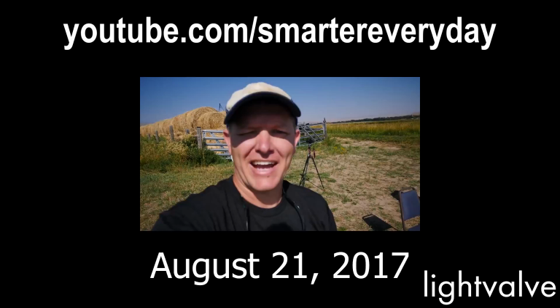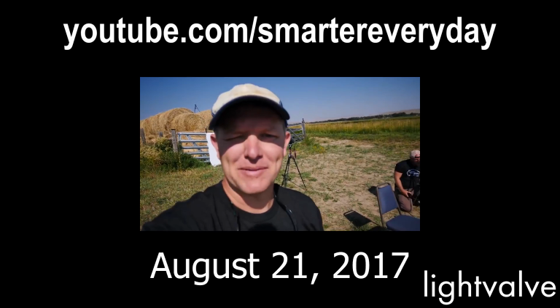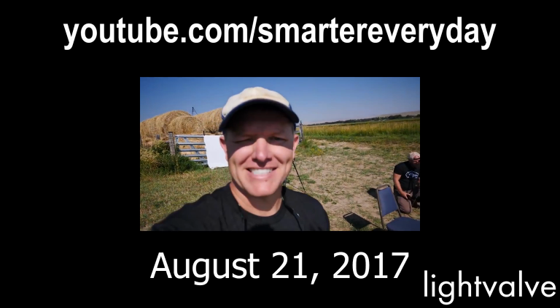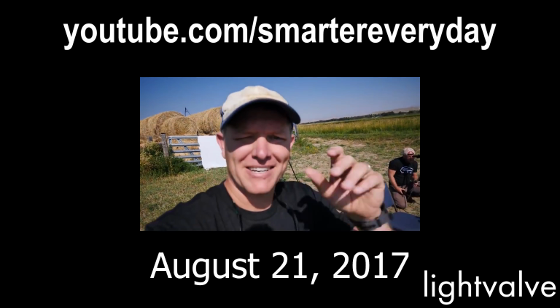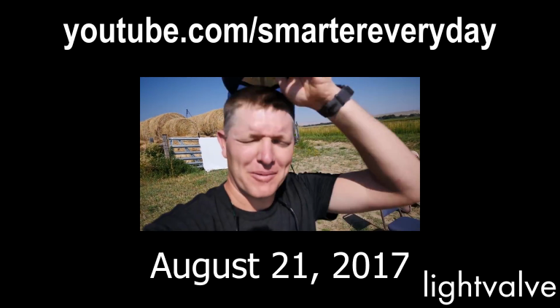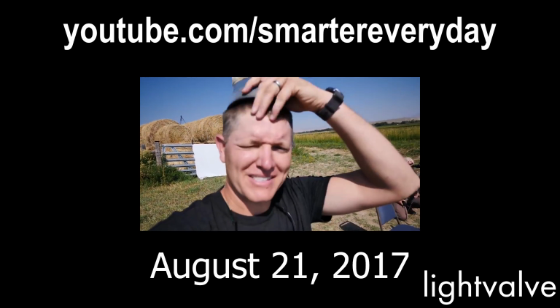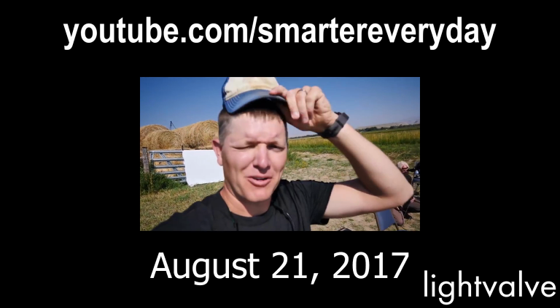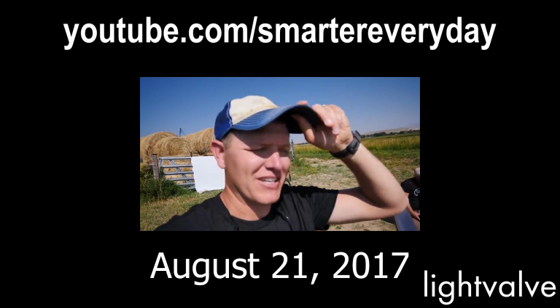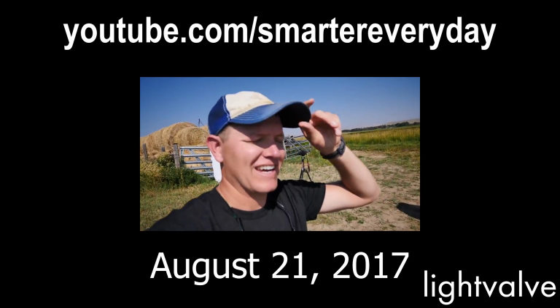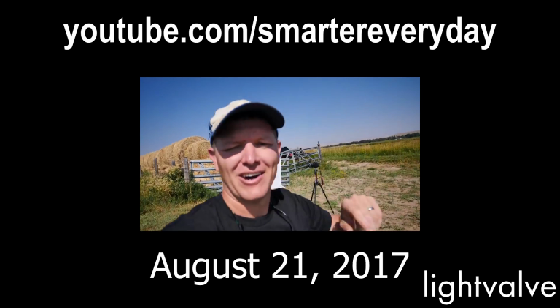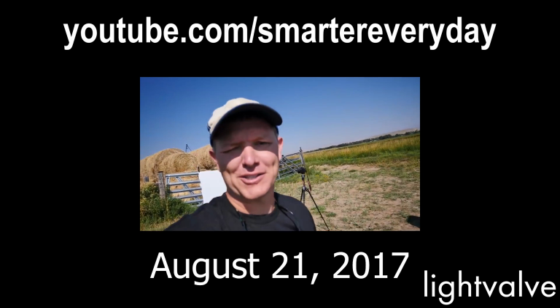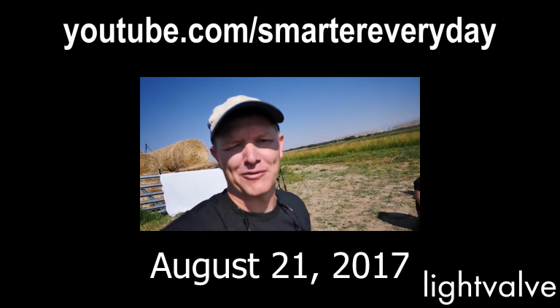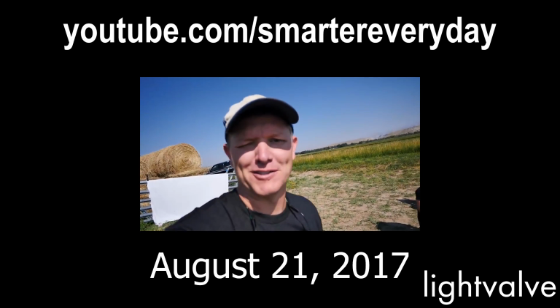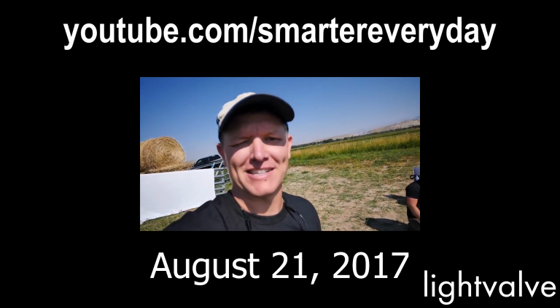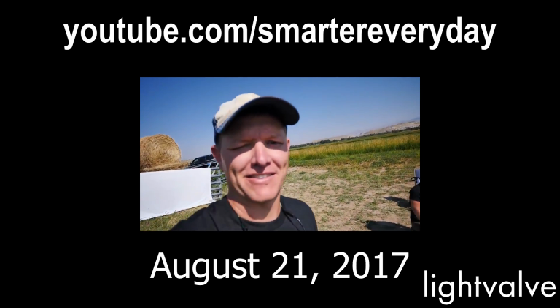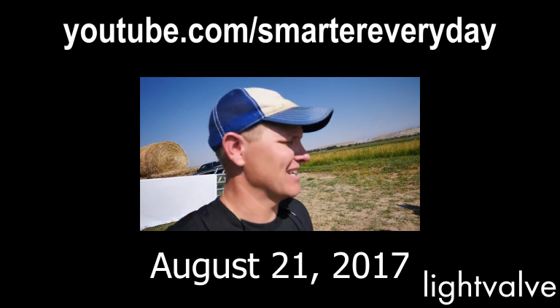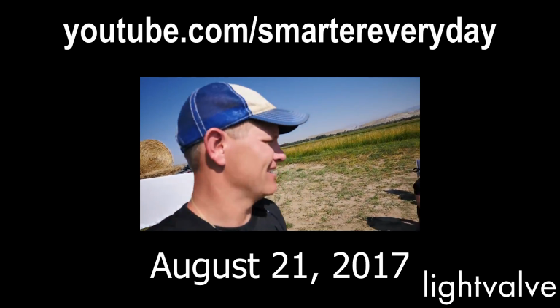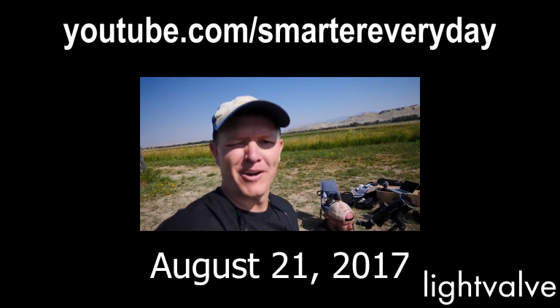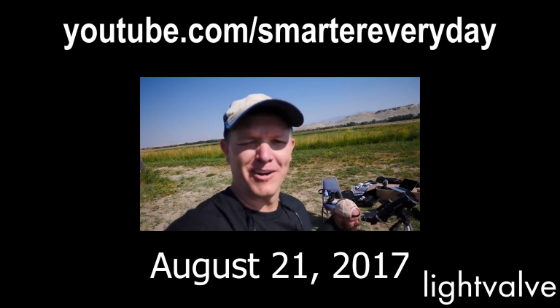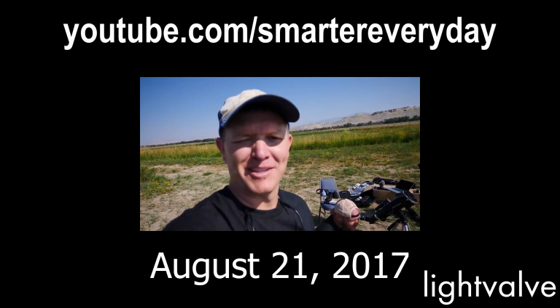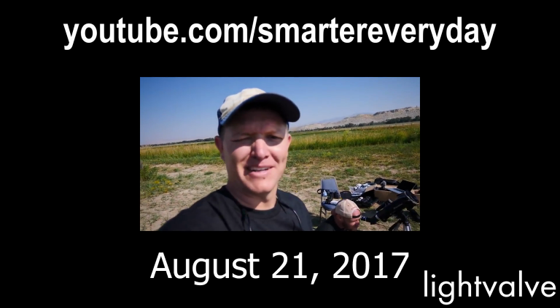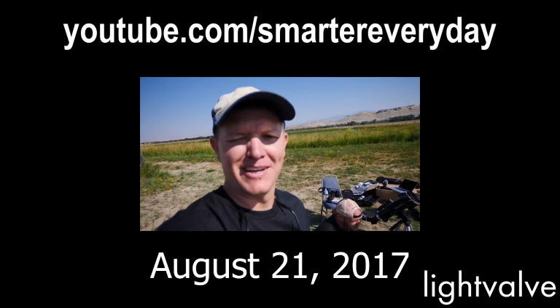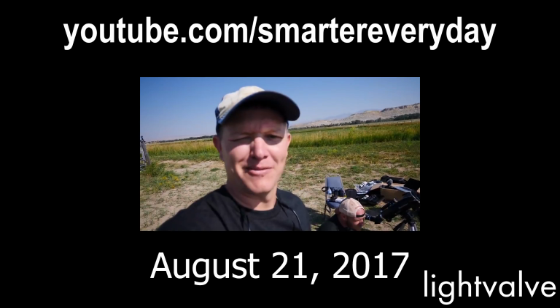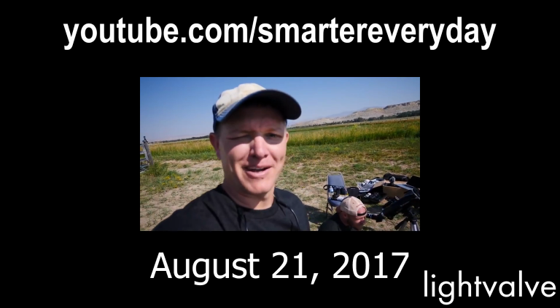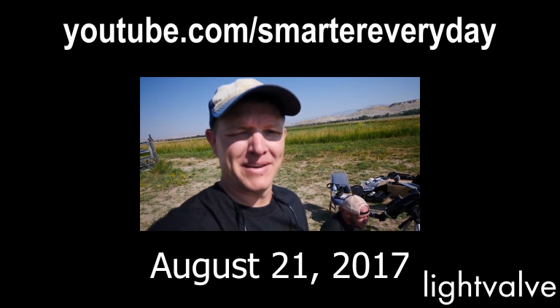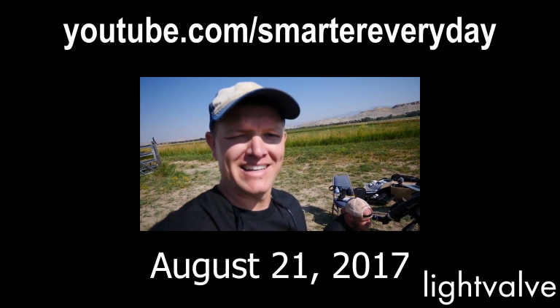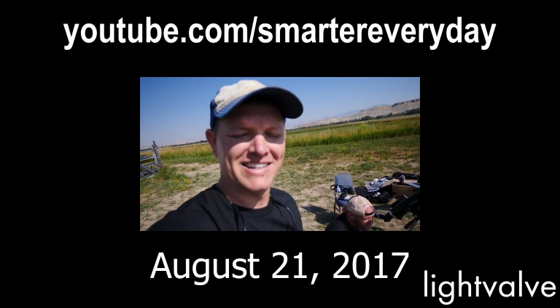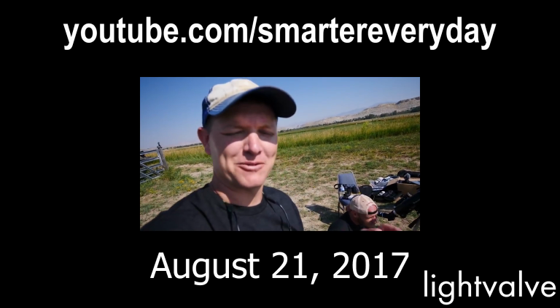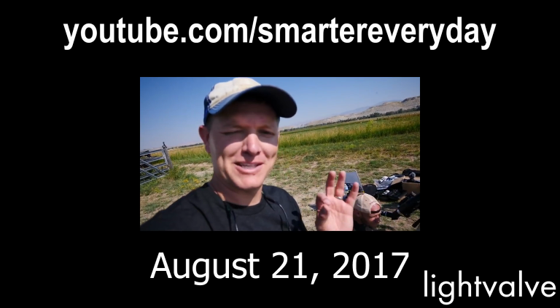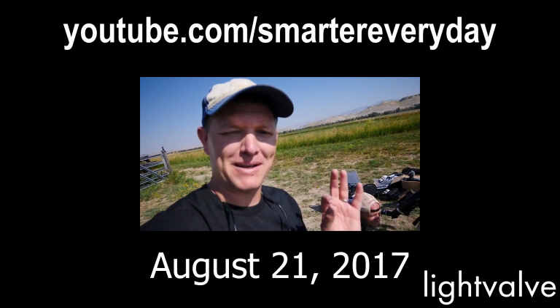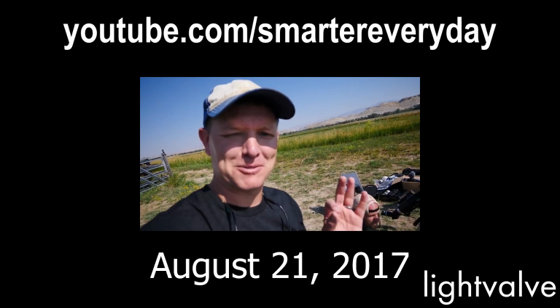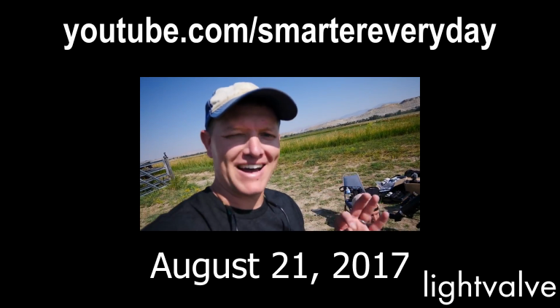Hey, it's me Destin. Welcome back to Smarter Every Day. August 21st, 2017. We're in the middle of Wyoming. This is a really special spot.